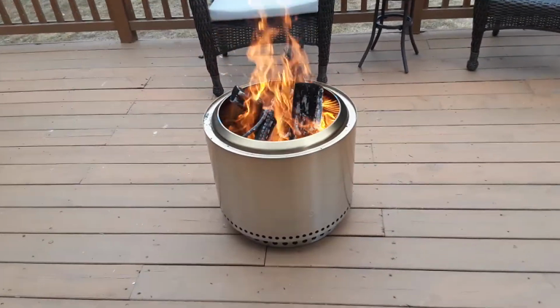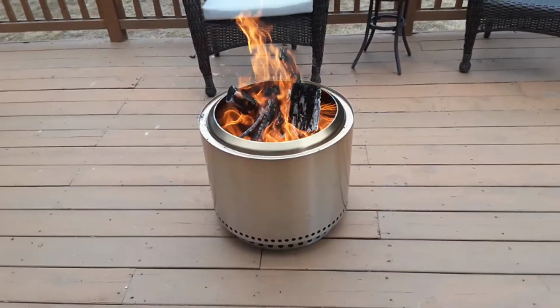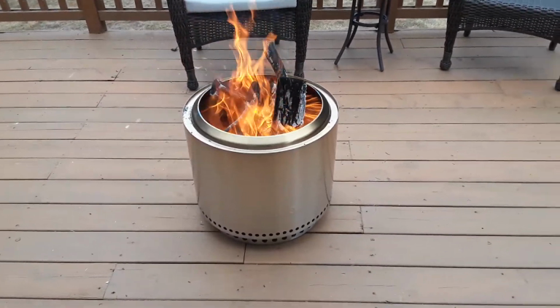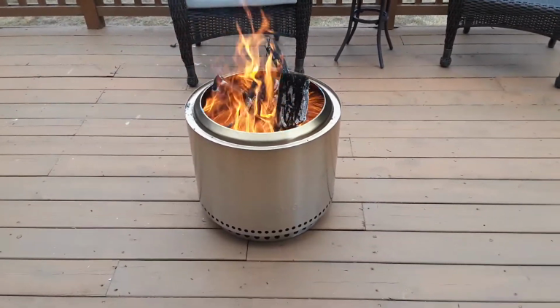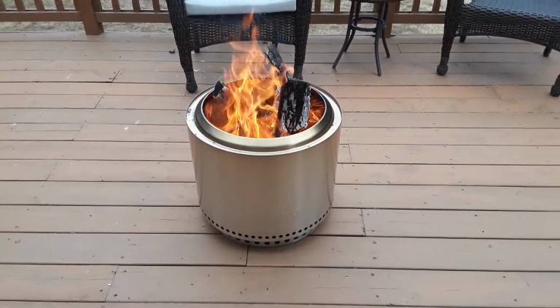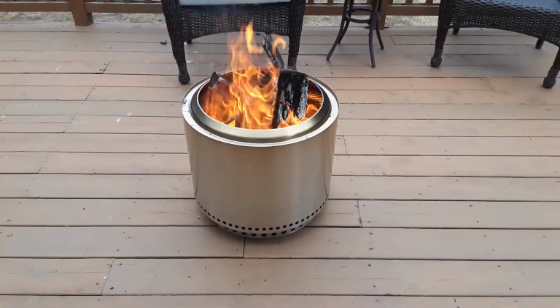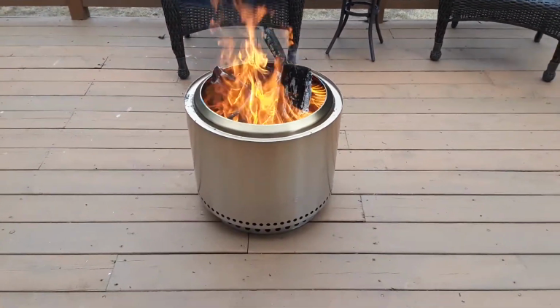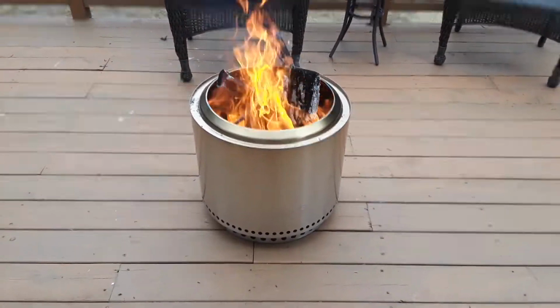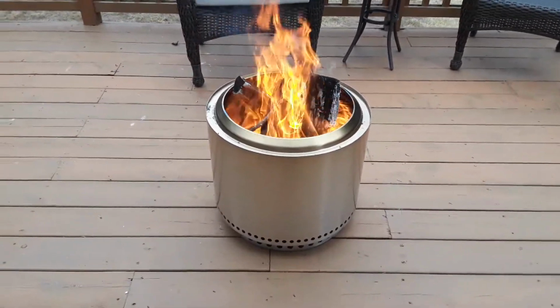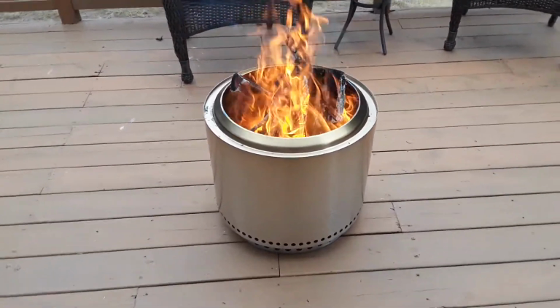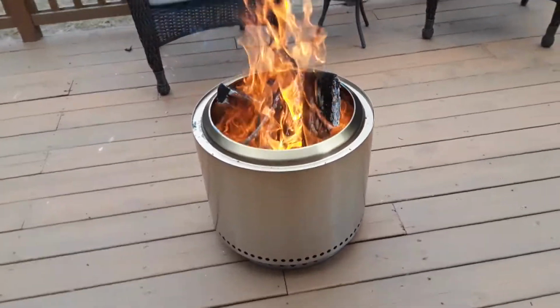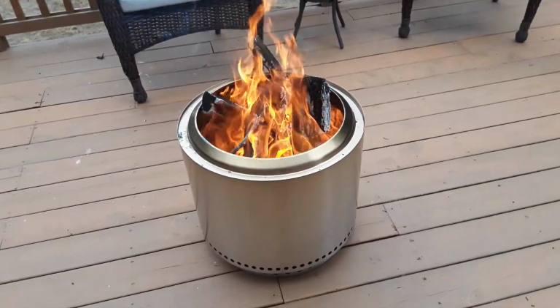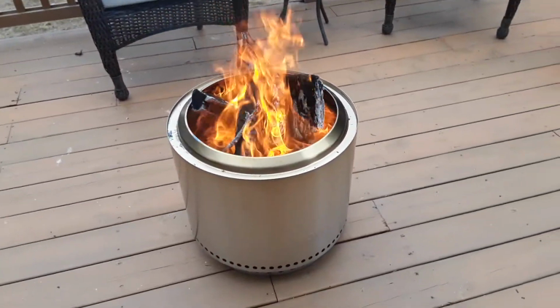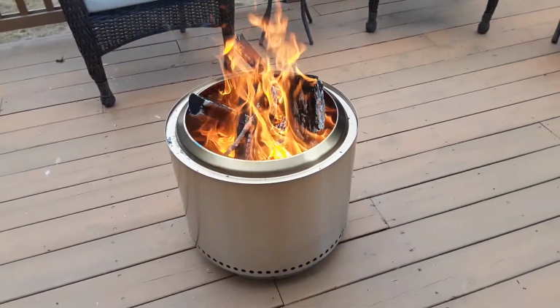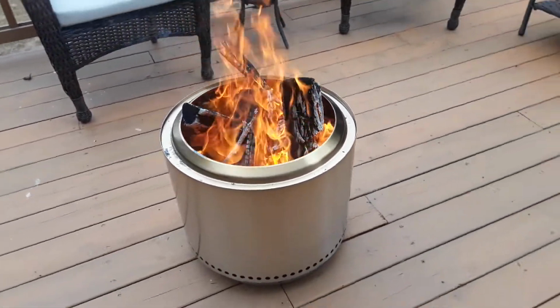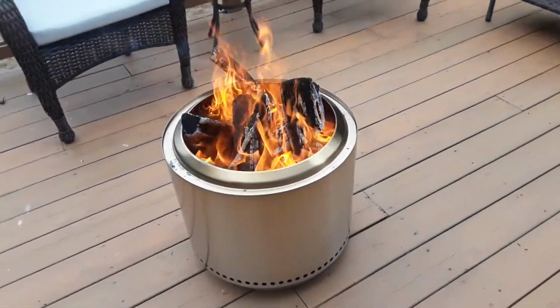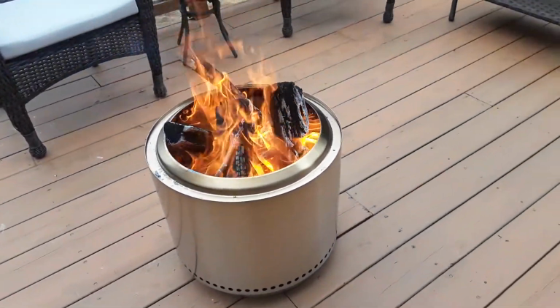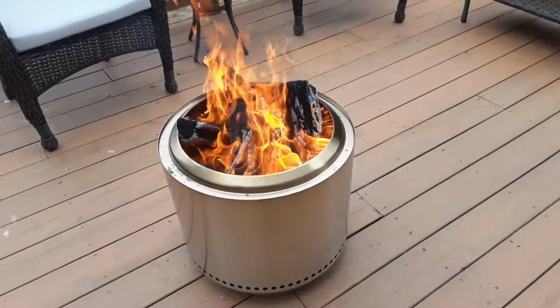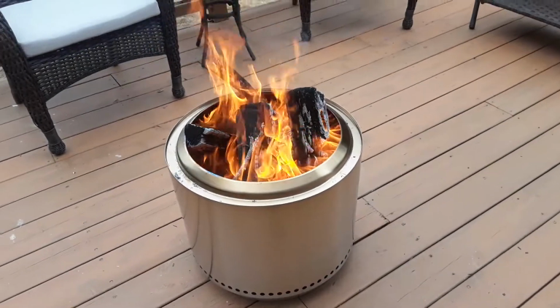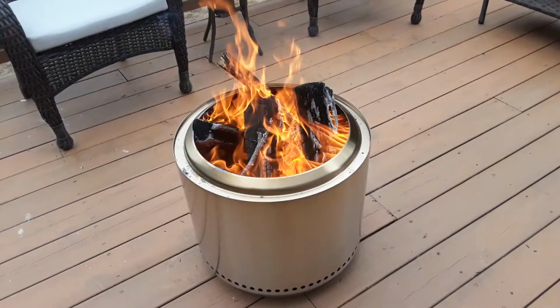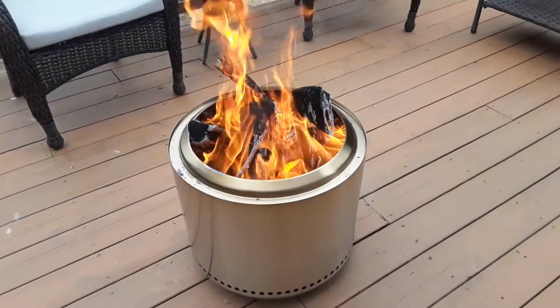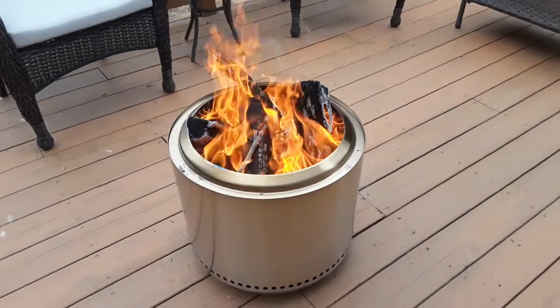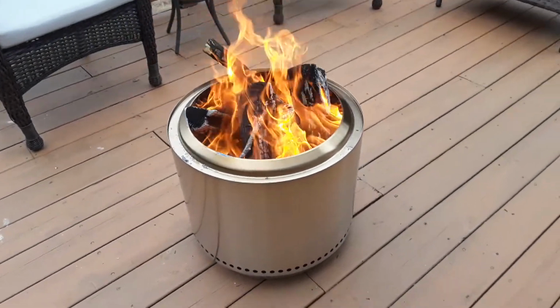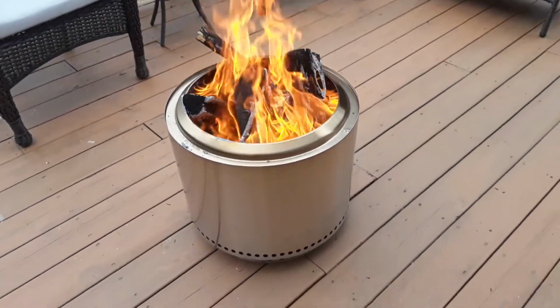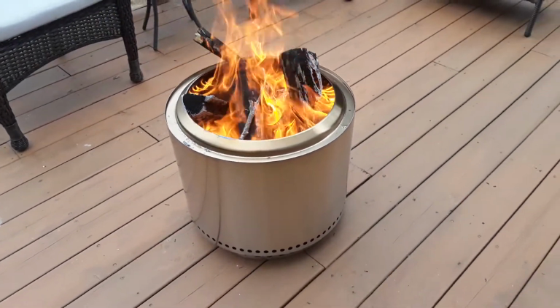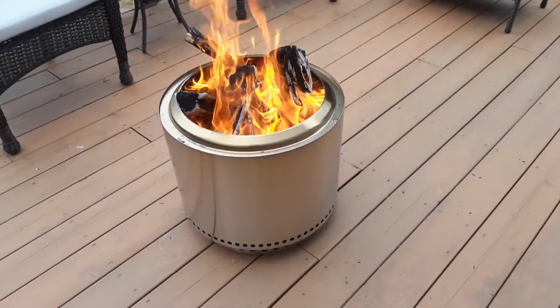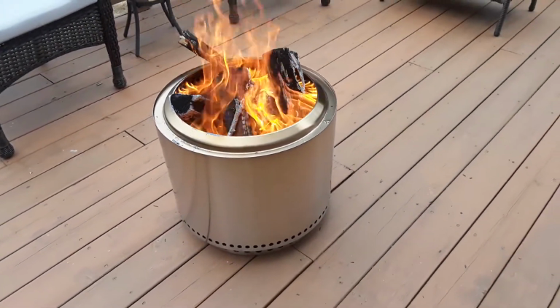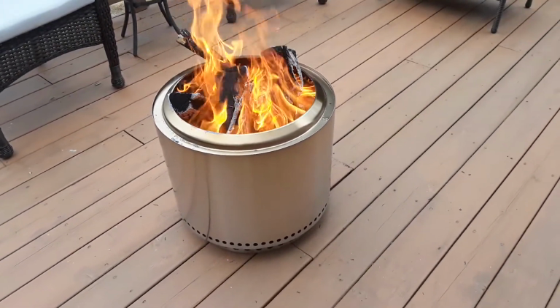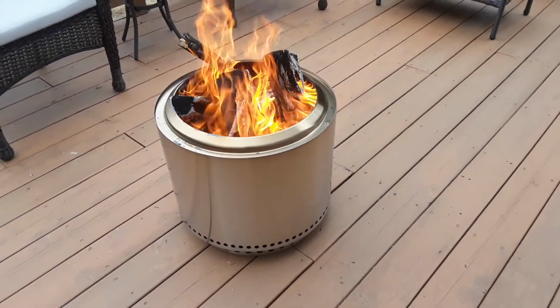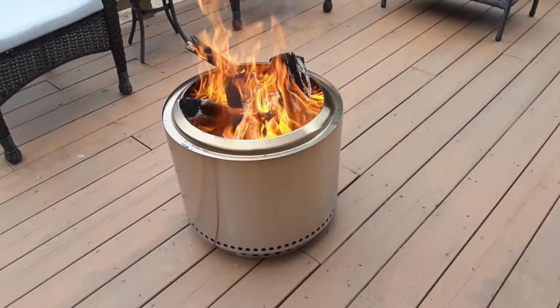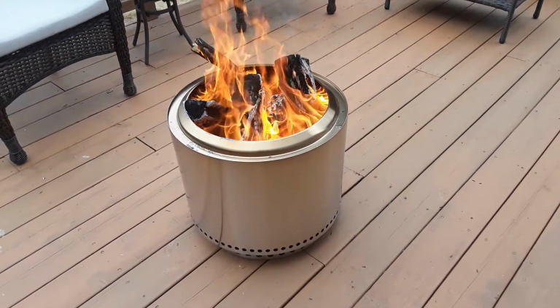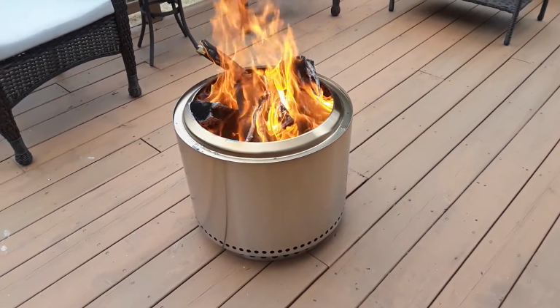Currently kindling five logs and it's going good.